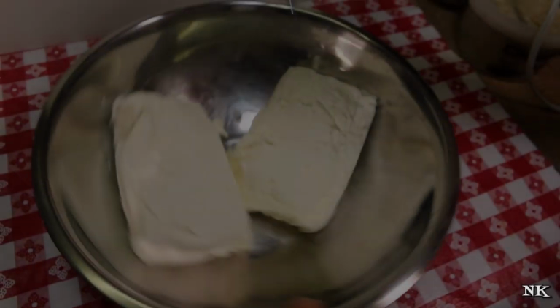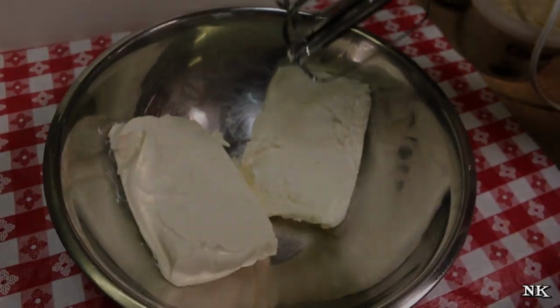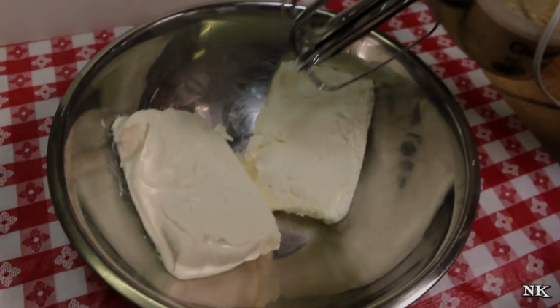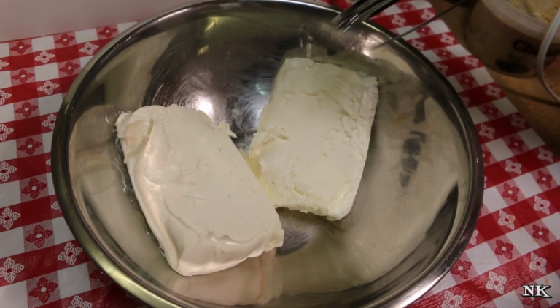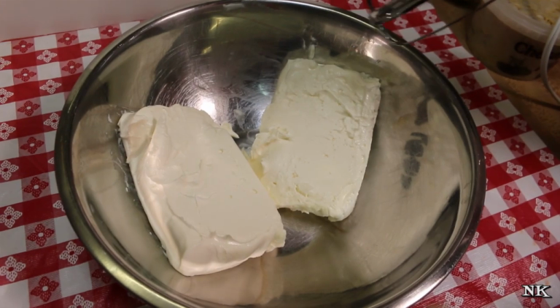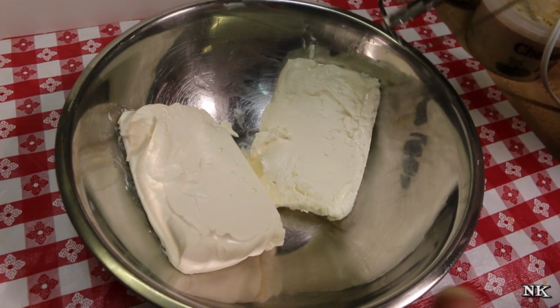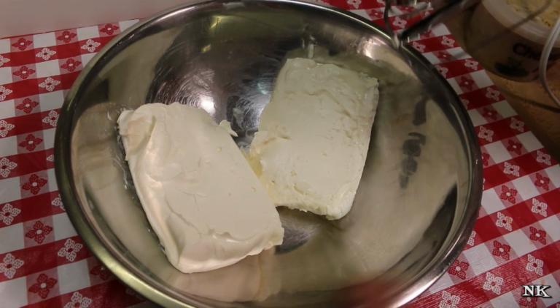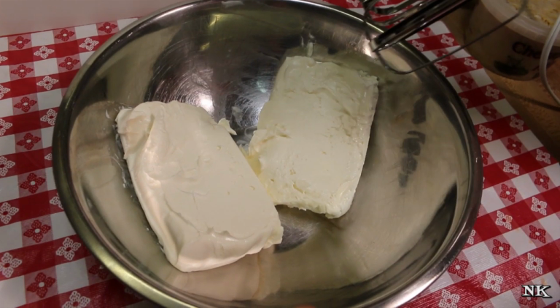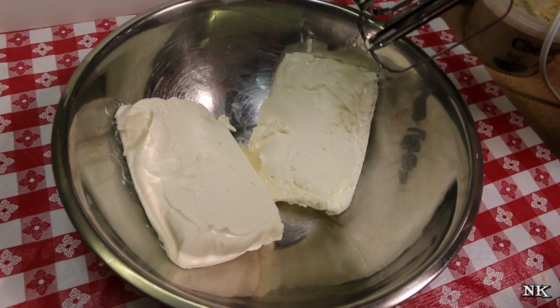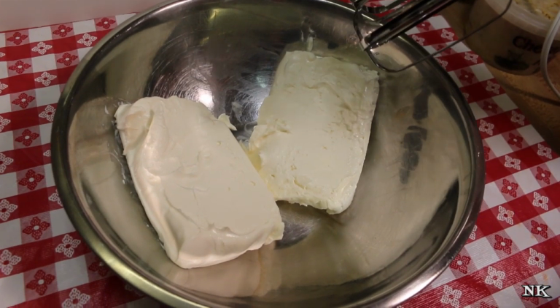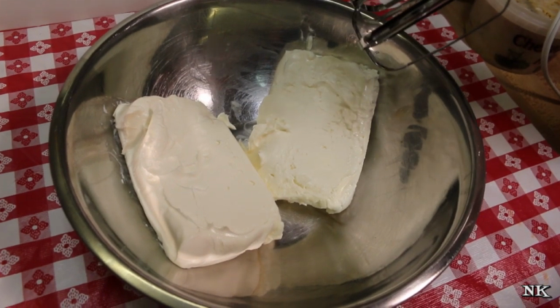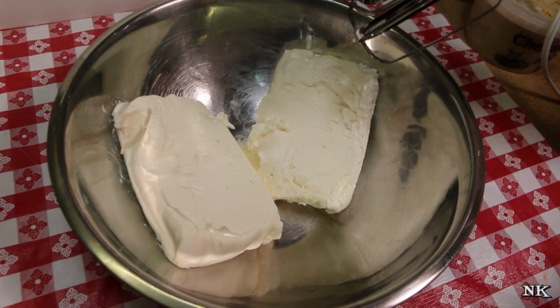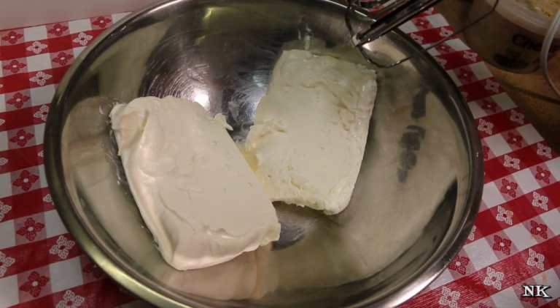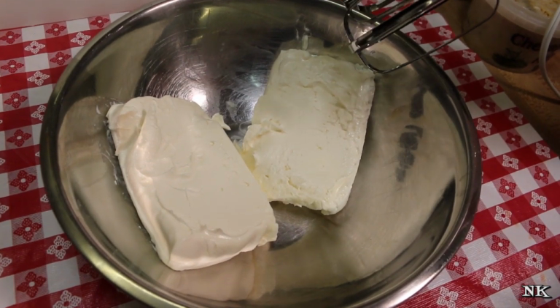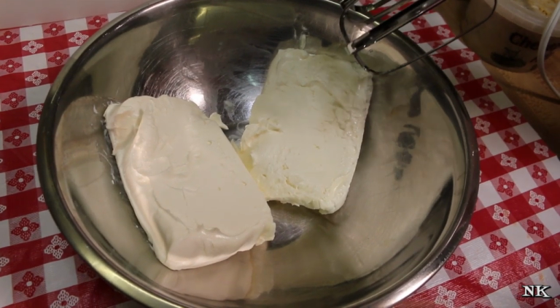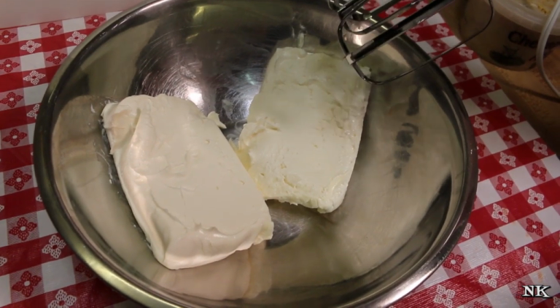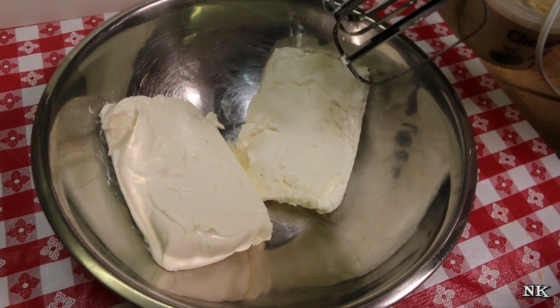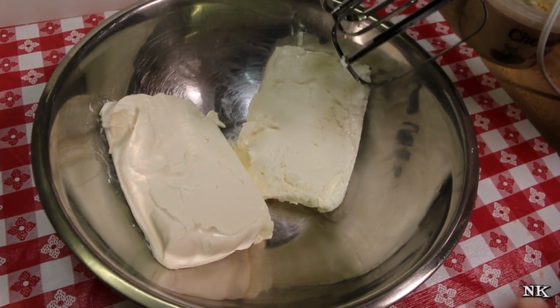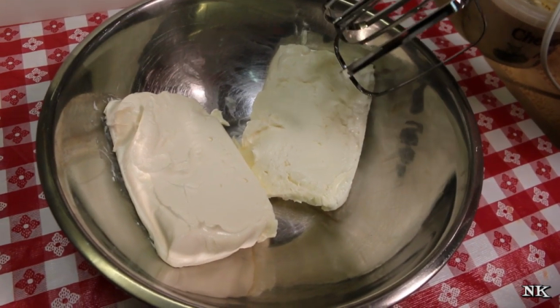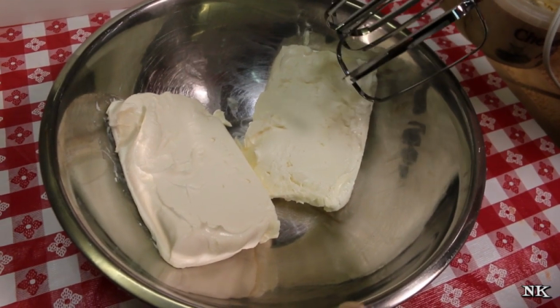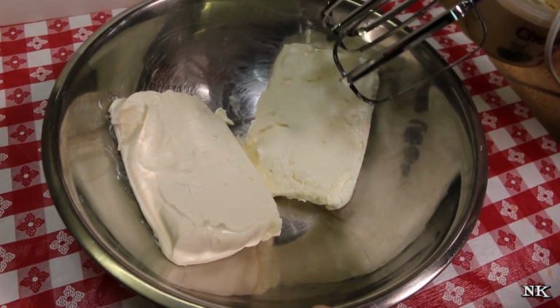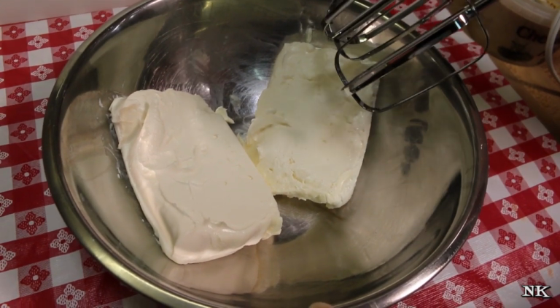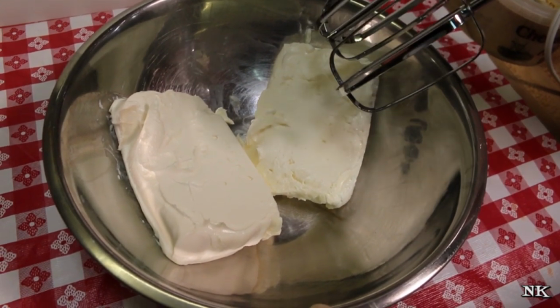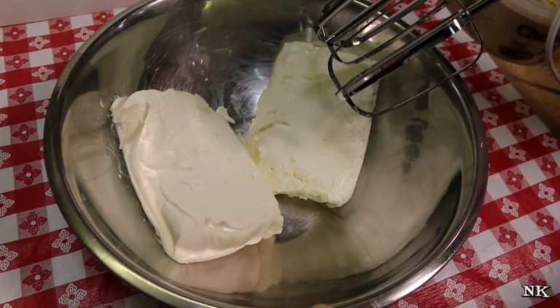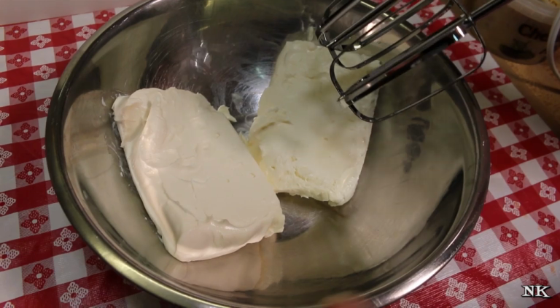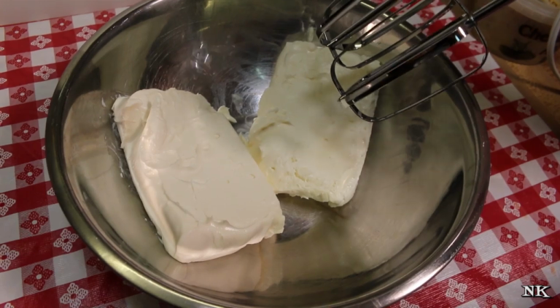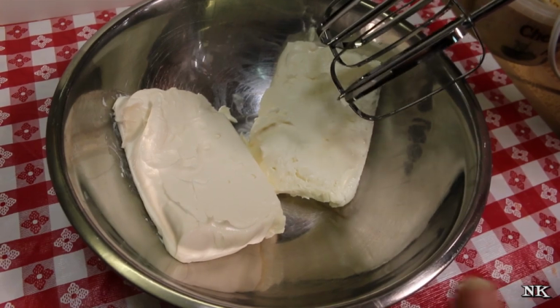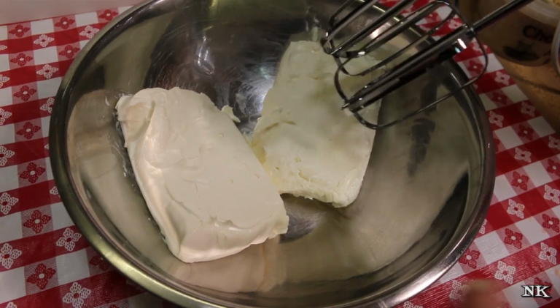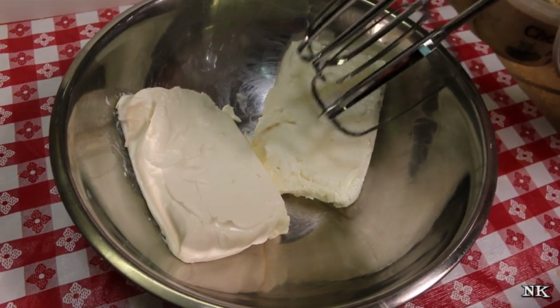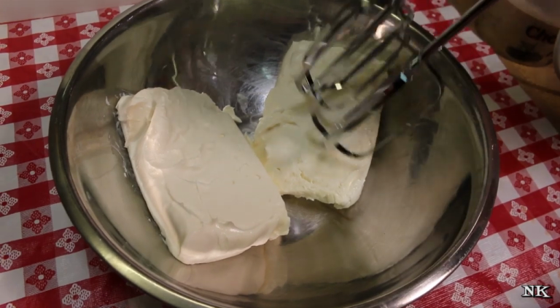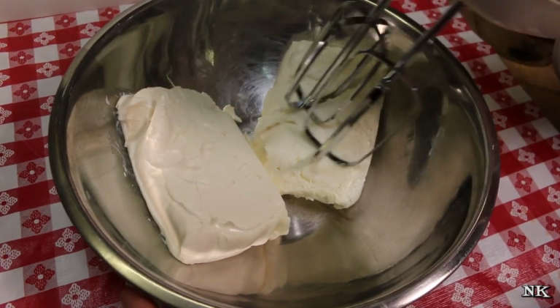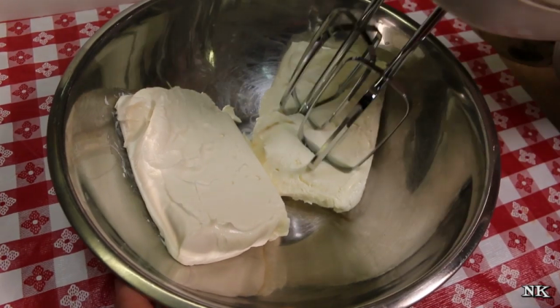The first thing you want to do is get your mixer out and beat your softened cream cheese until it's light and fluffy.